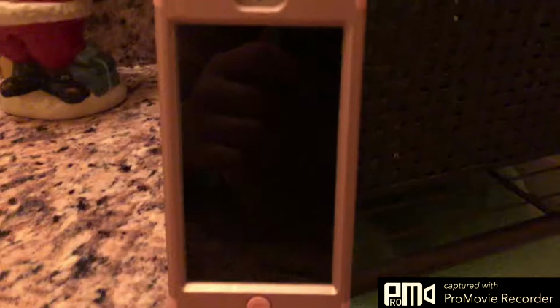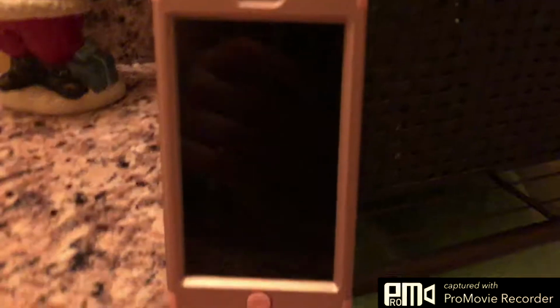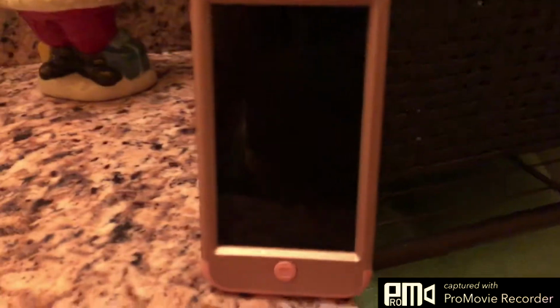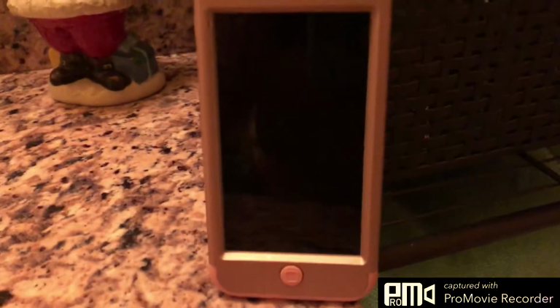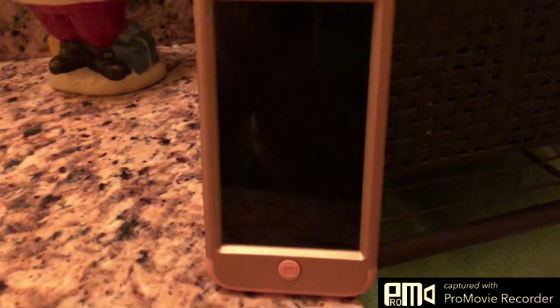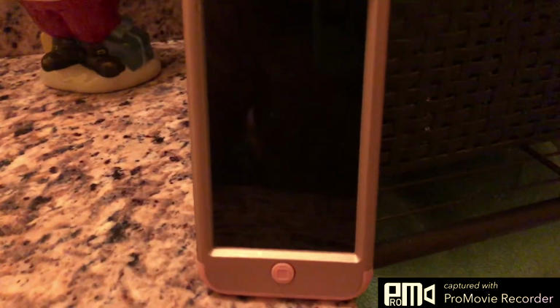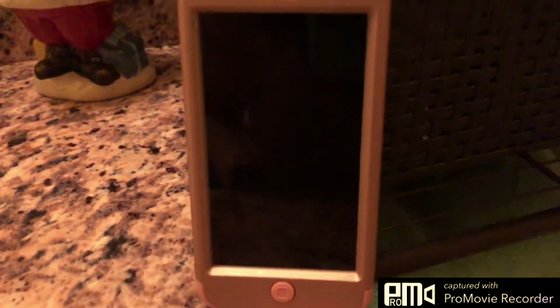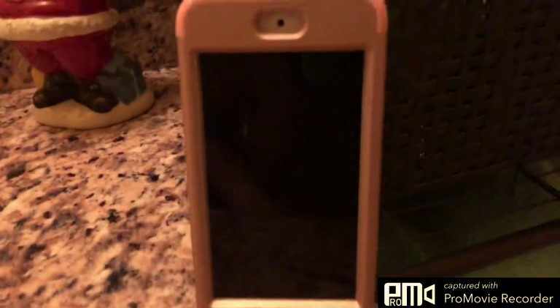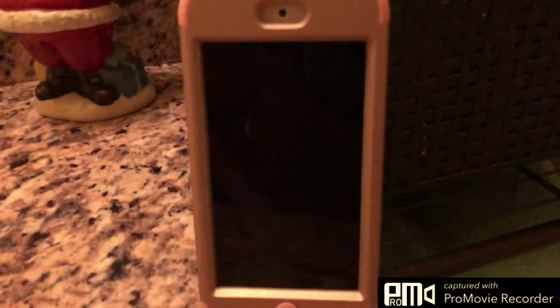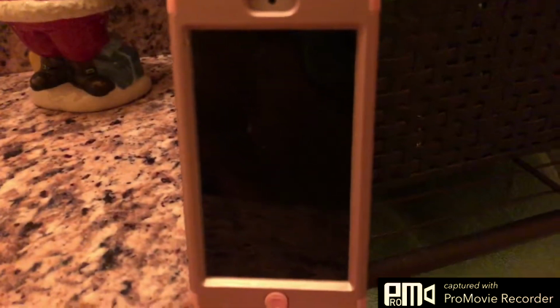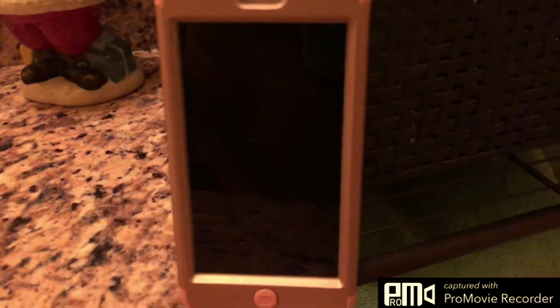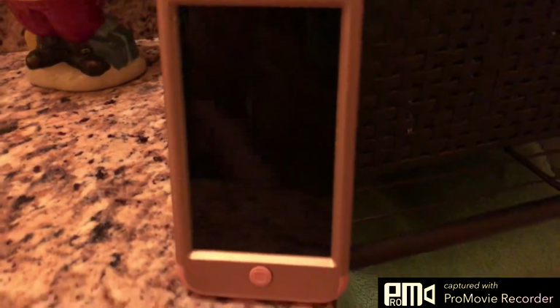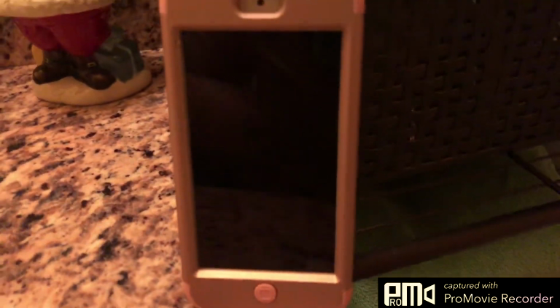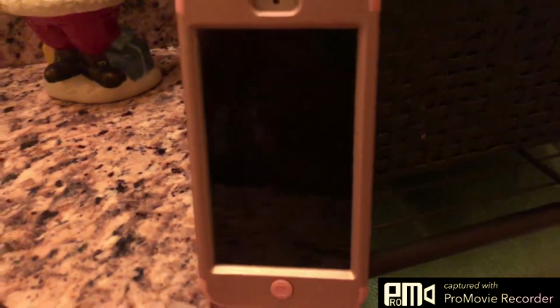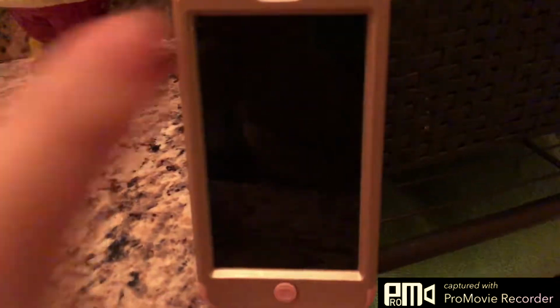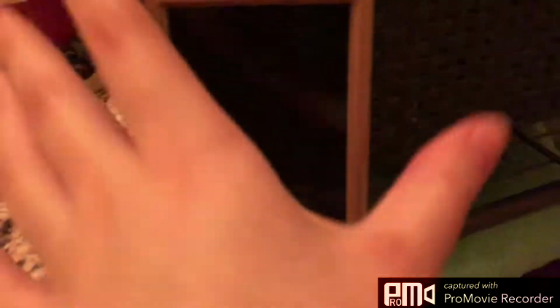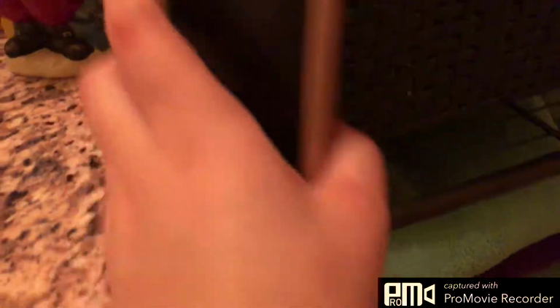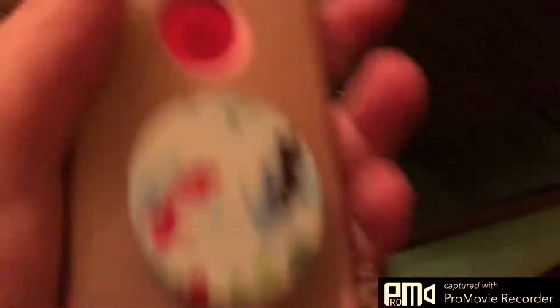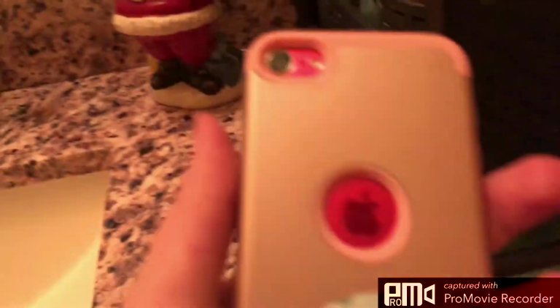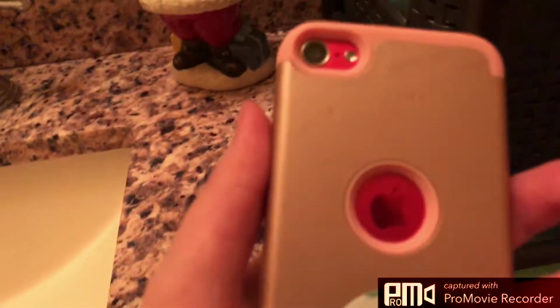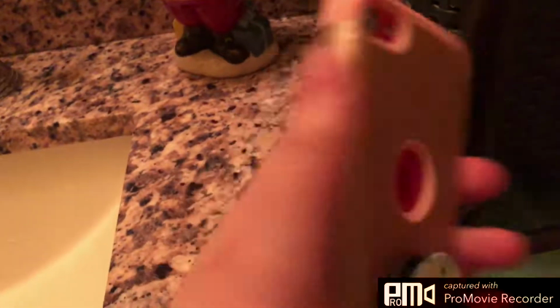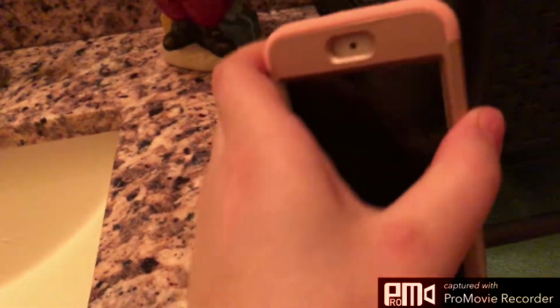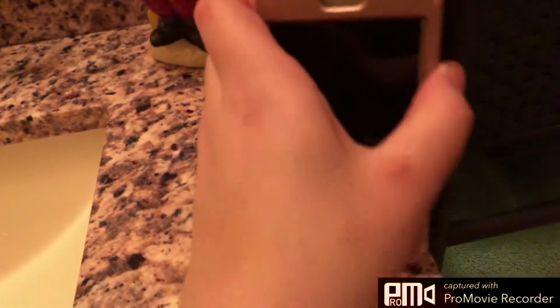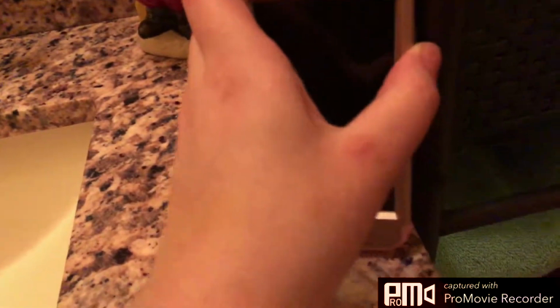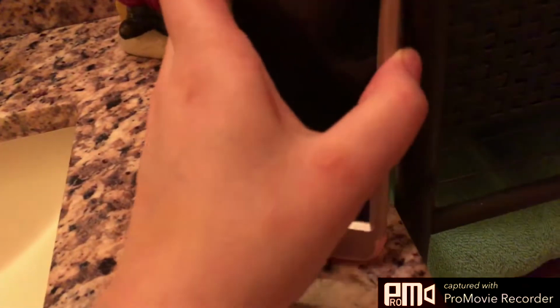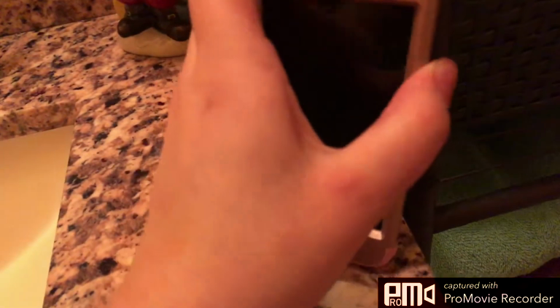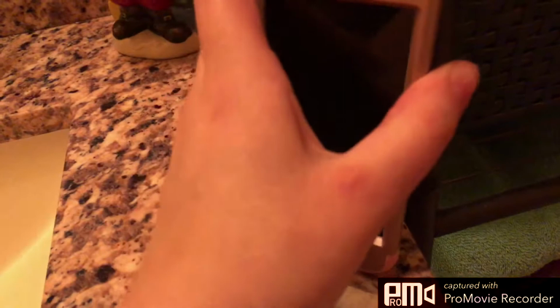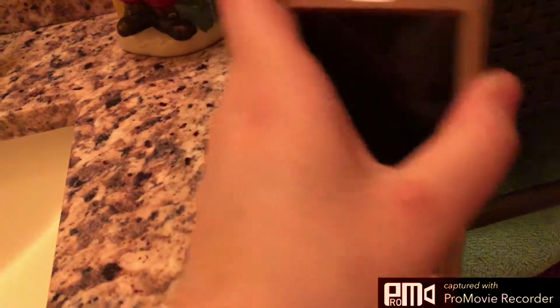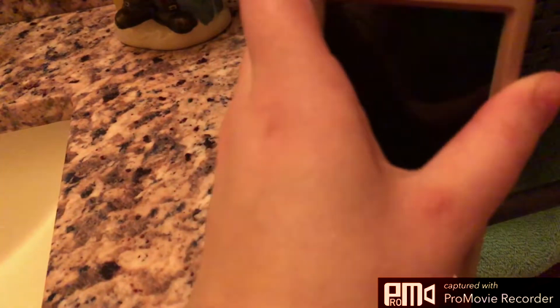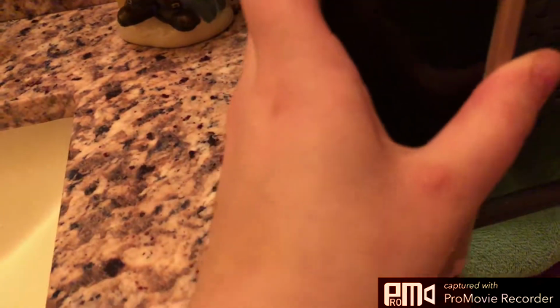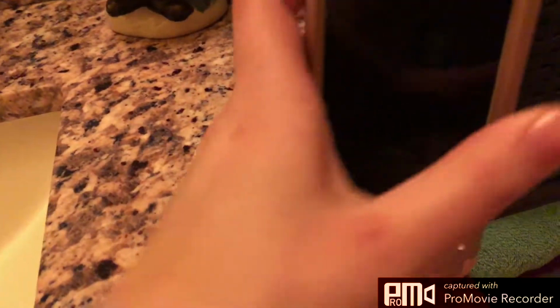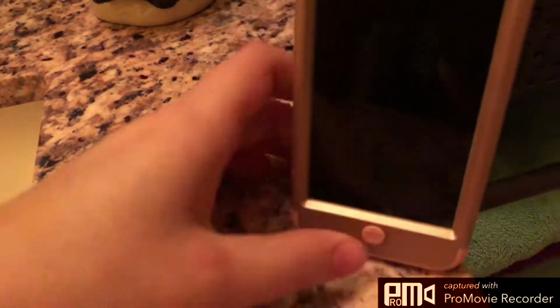Hi everyone, I'm going to show you what's in my iPod 6th generation, pink. Let's get started.